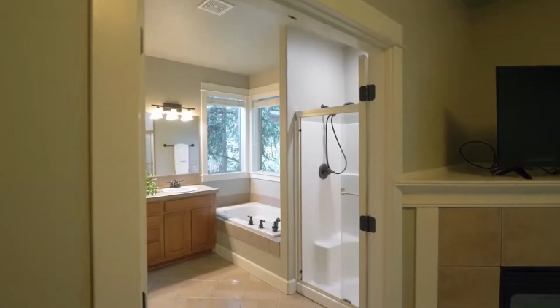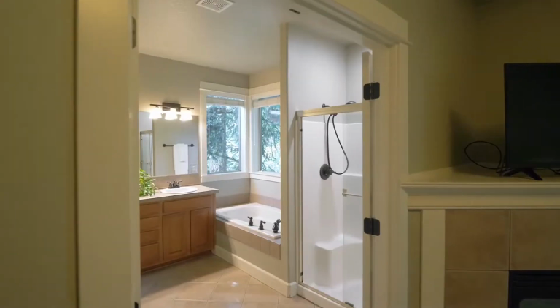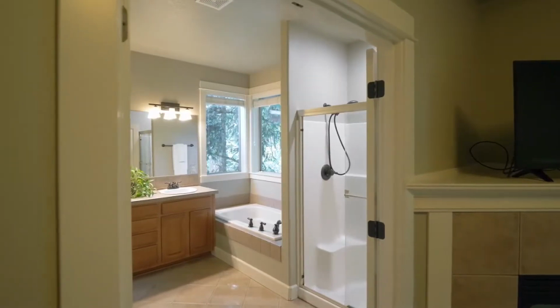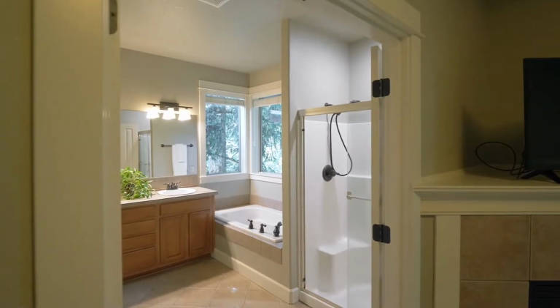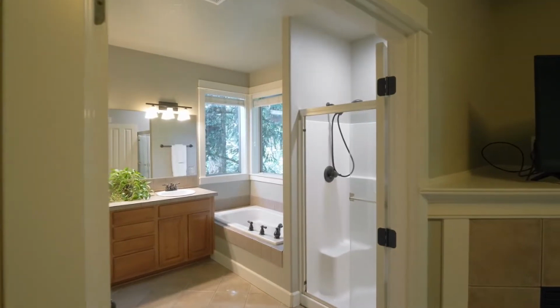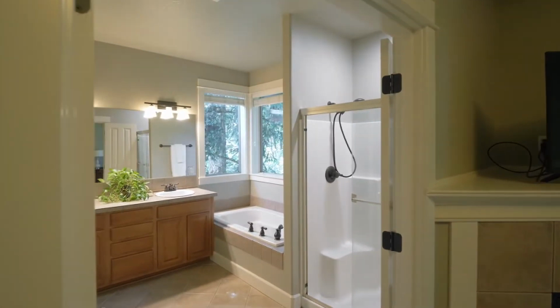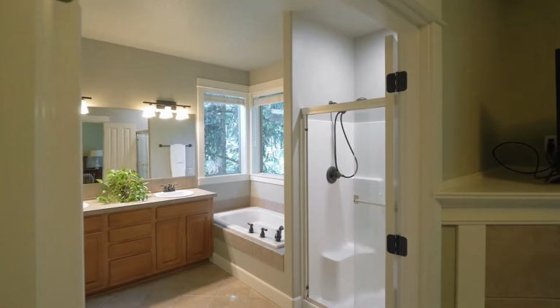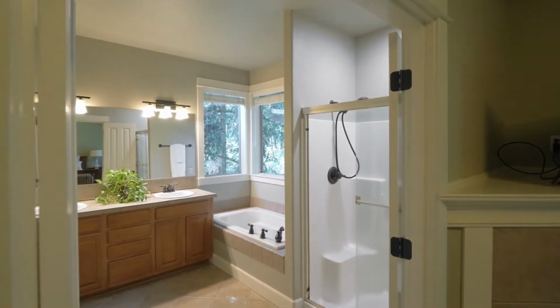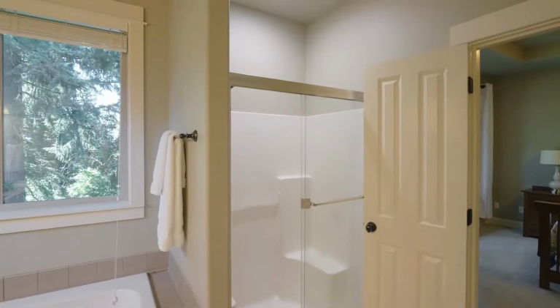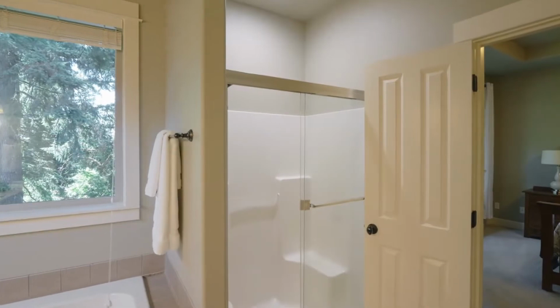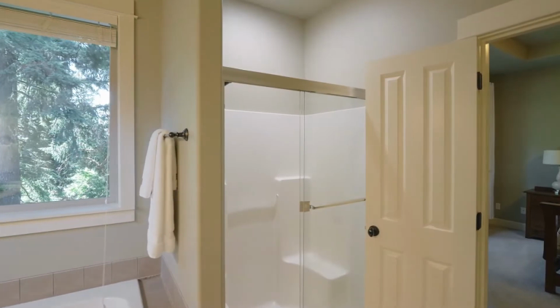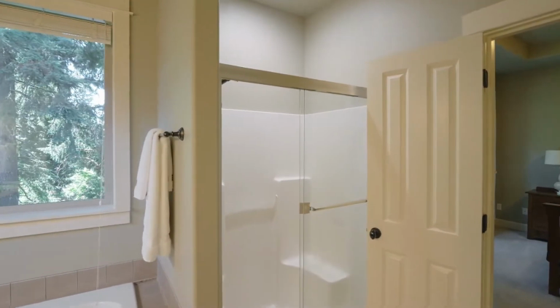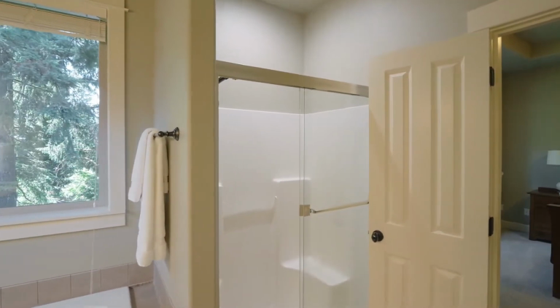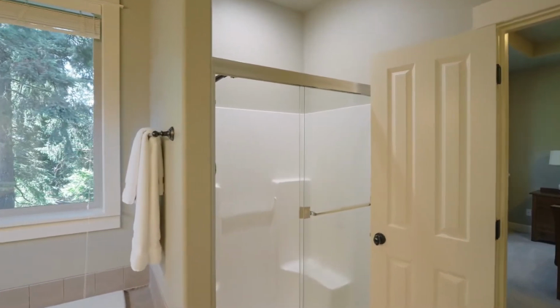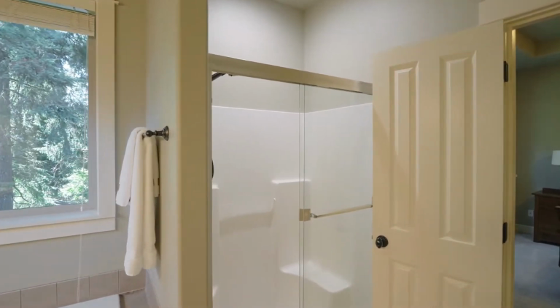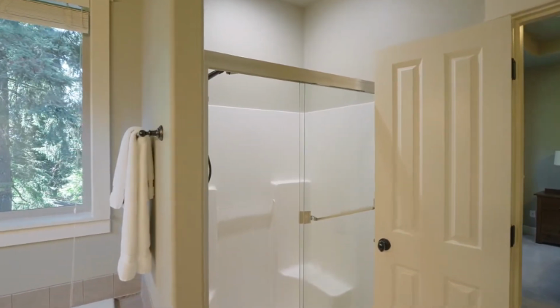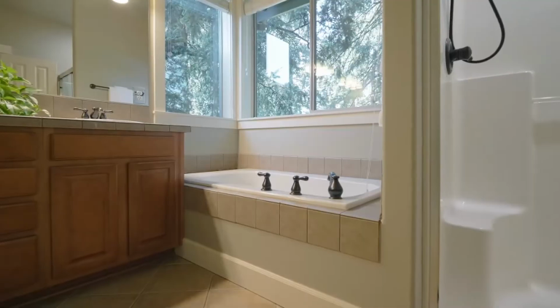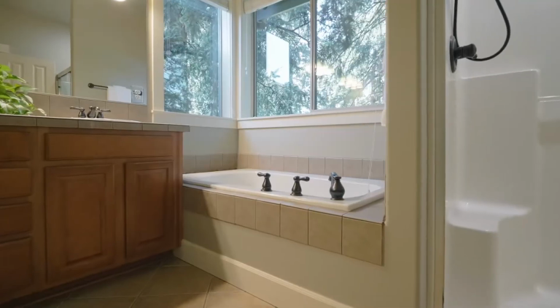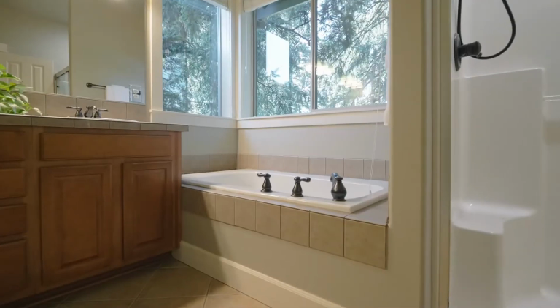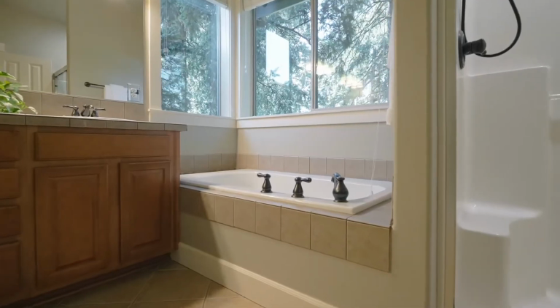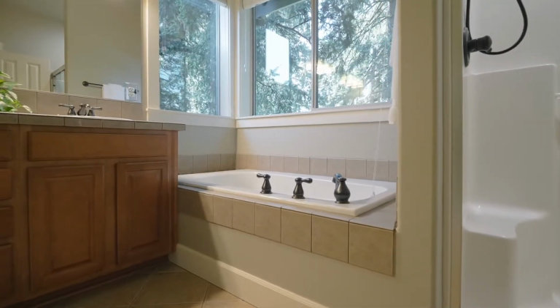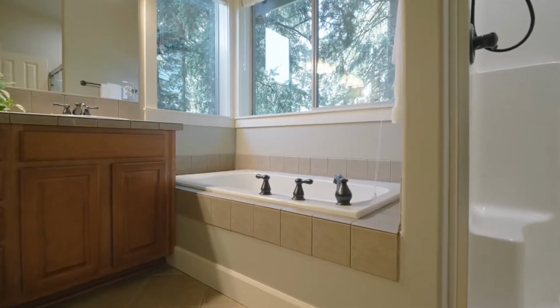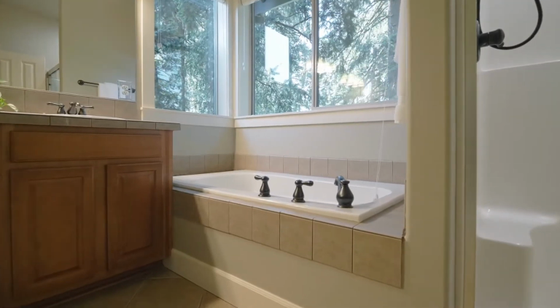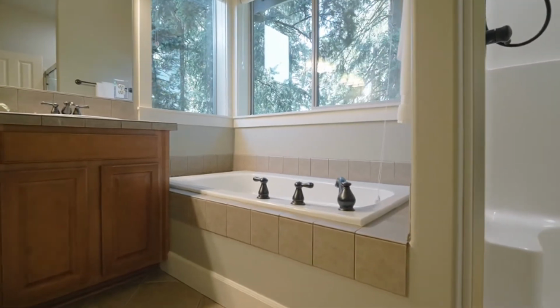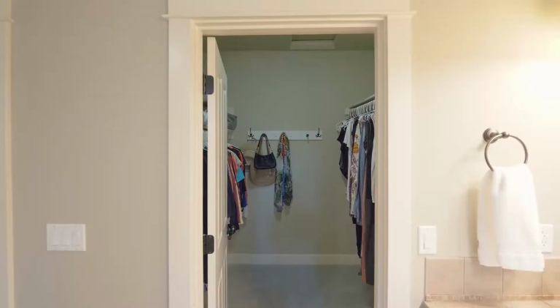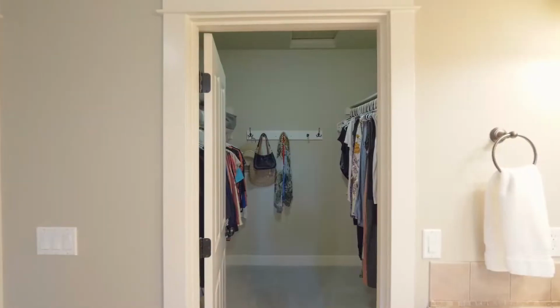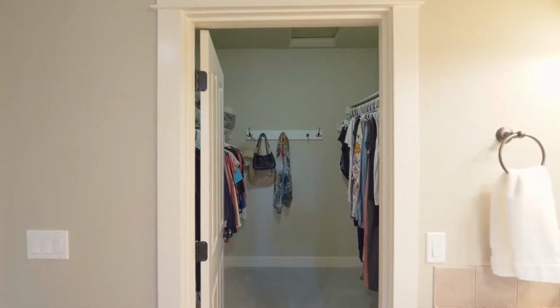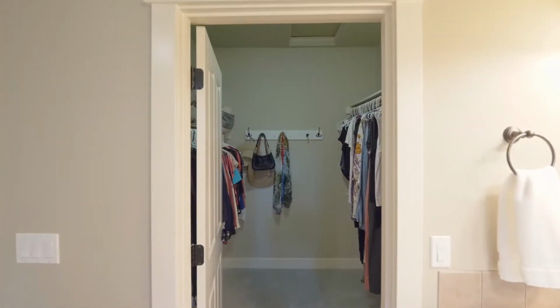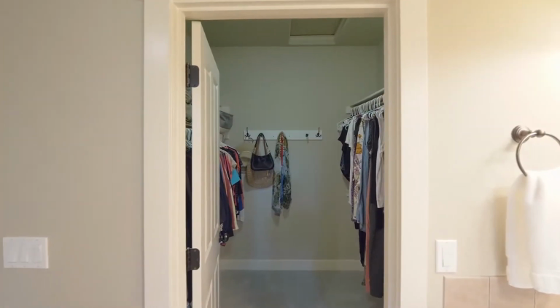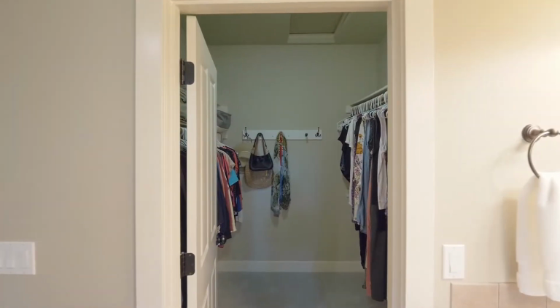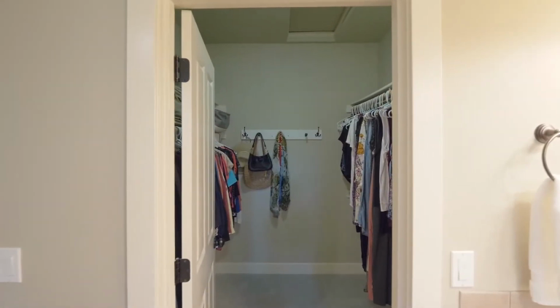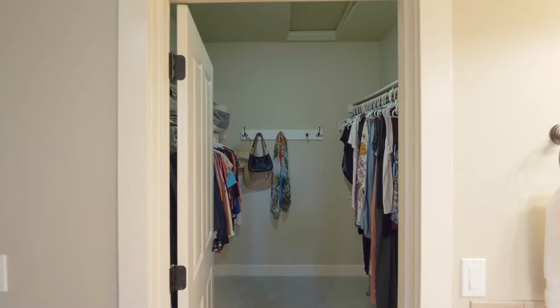The ensuite bath is well-appointed with a large shower and soaking tub, plus a large walk-in closet.